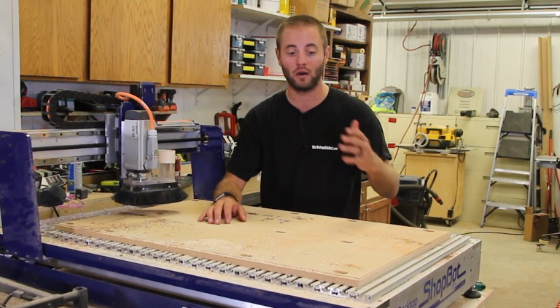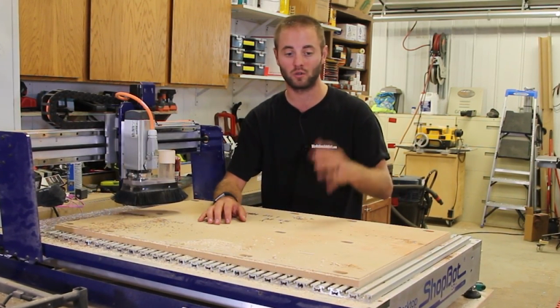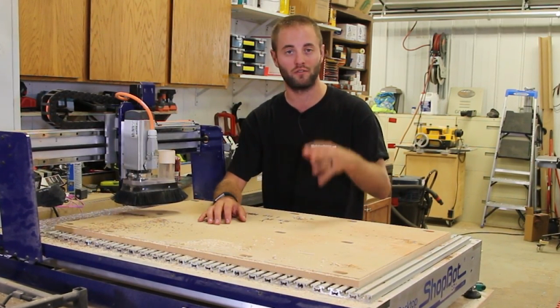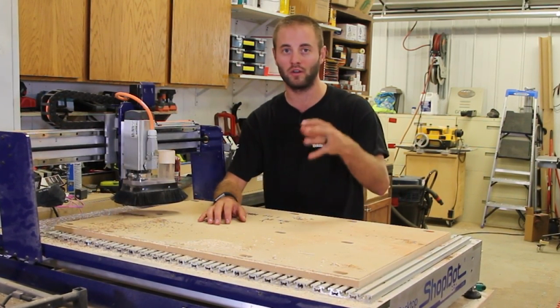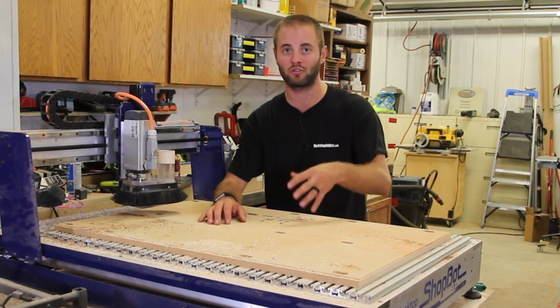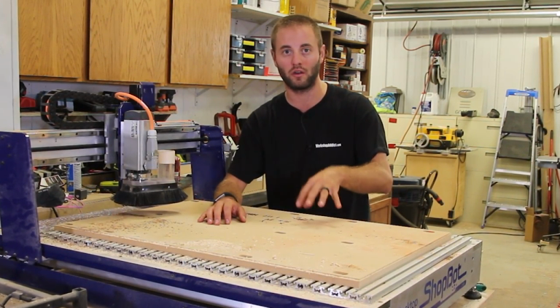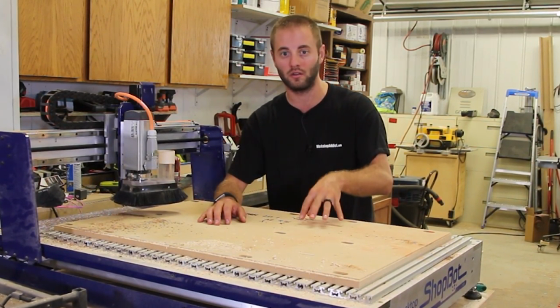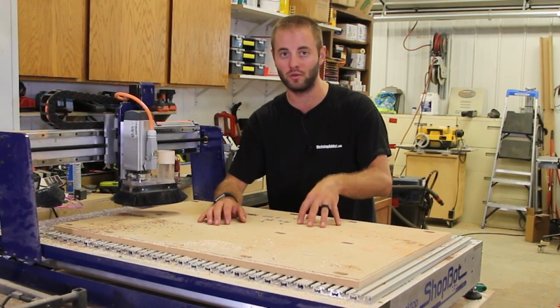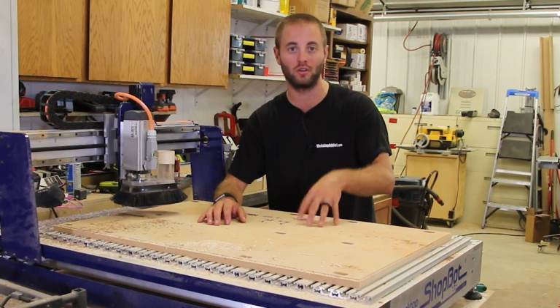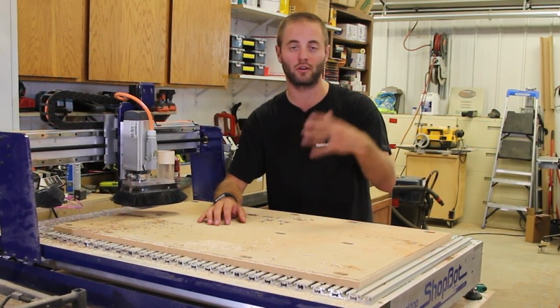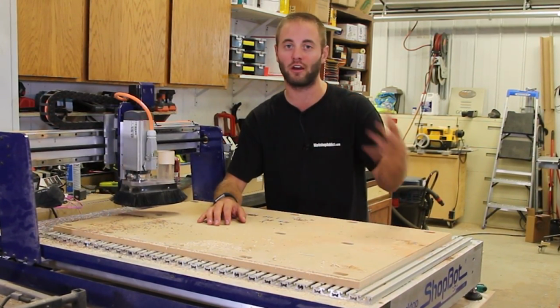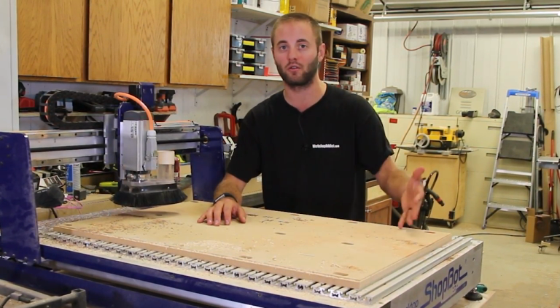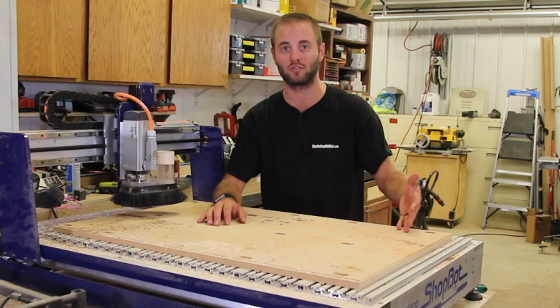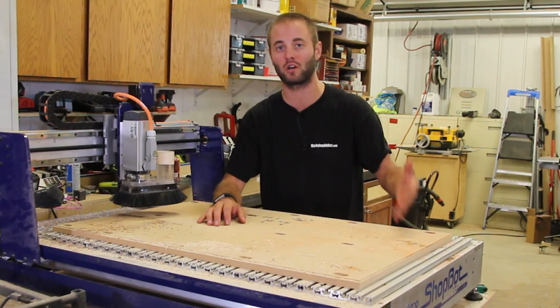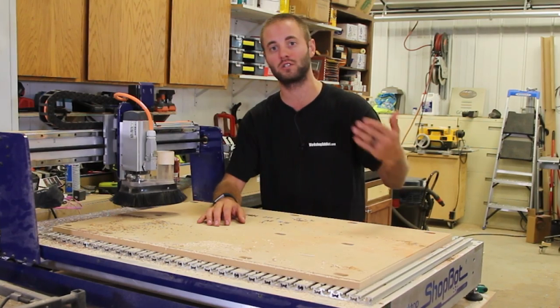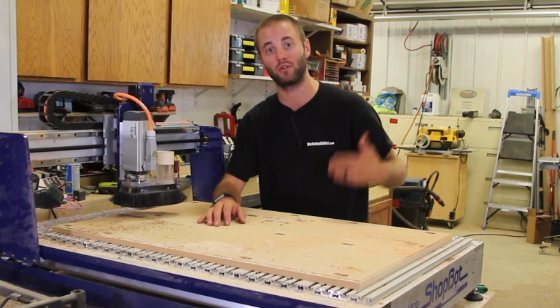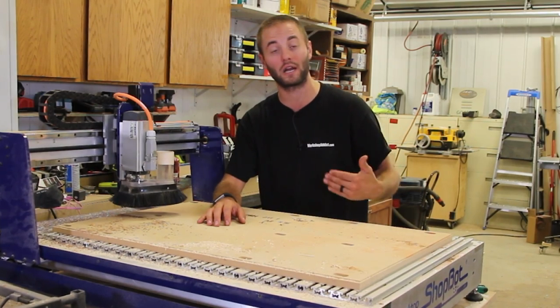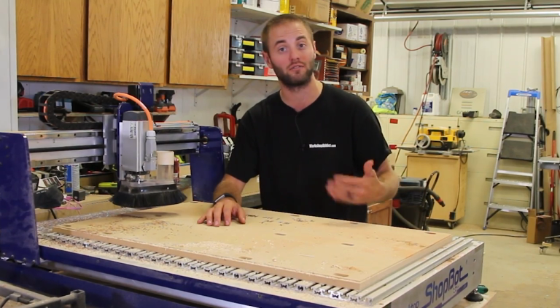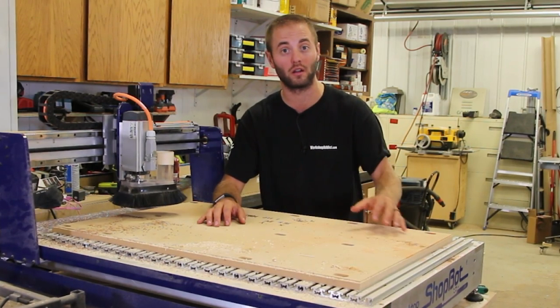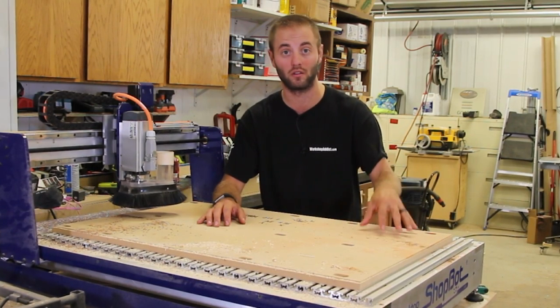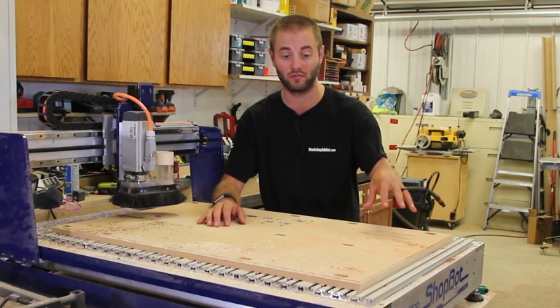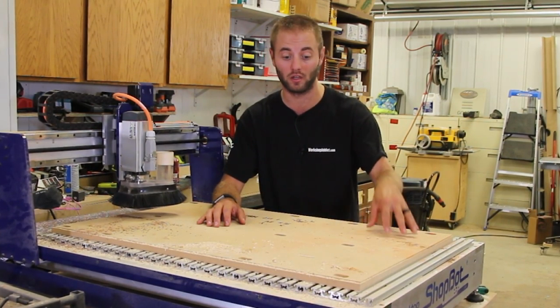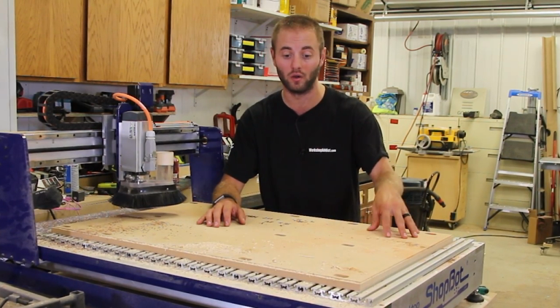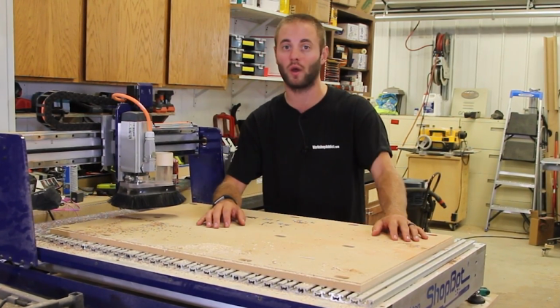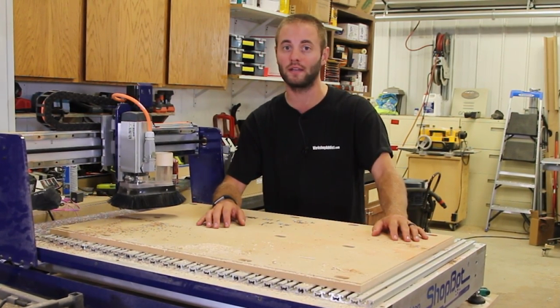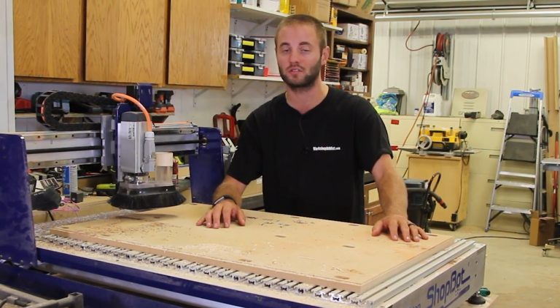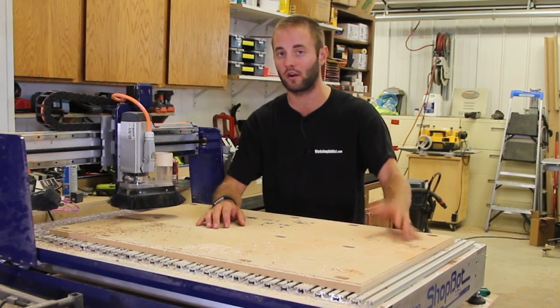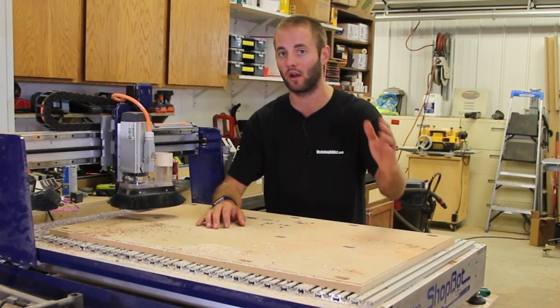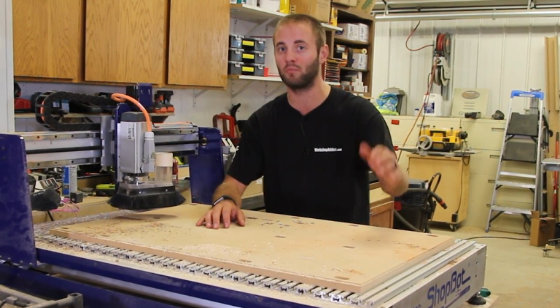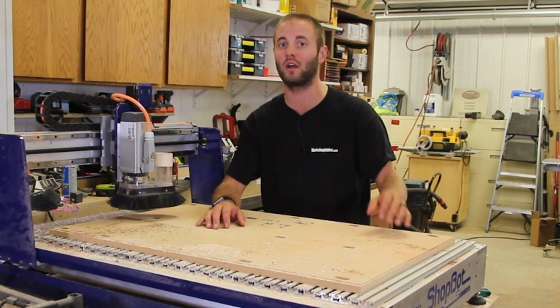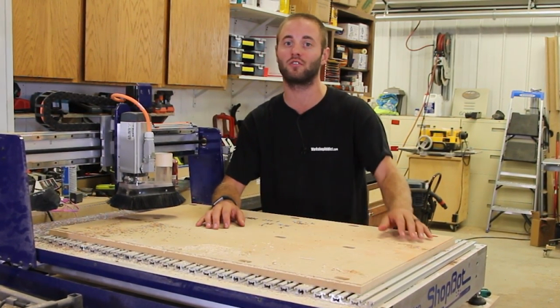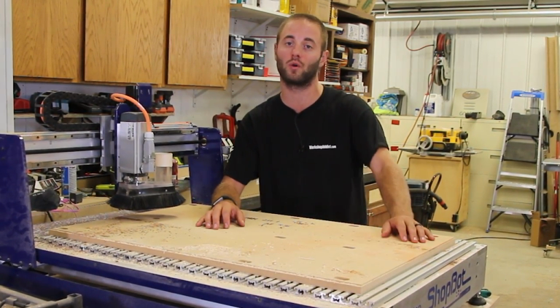If you're interested in a unit, you're going to follow those instructions — you're not going to follow this video. Let's go ahead and get started, and I hope you guys enjoy.